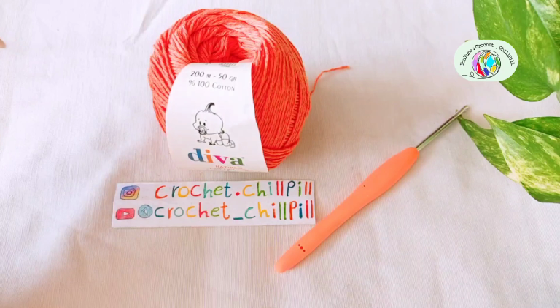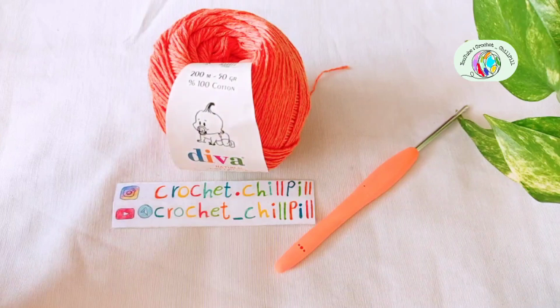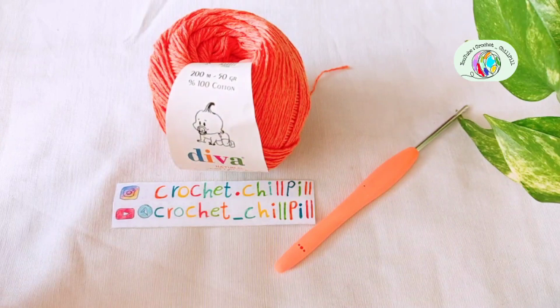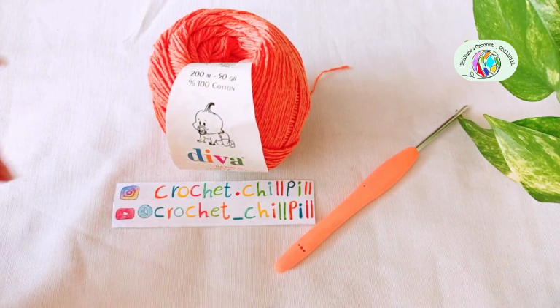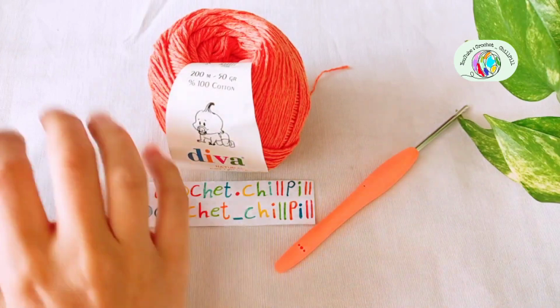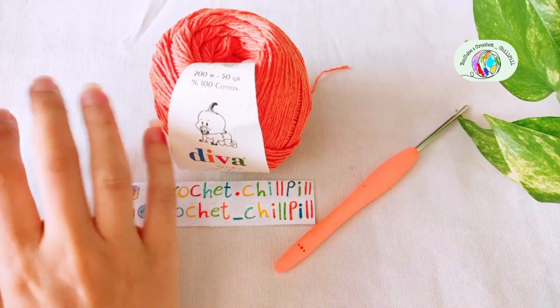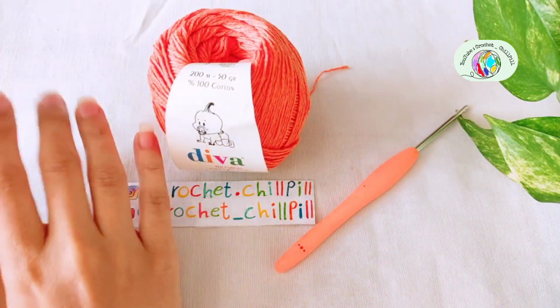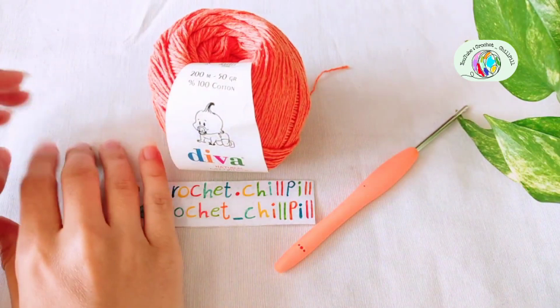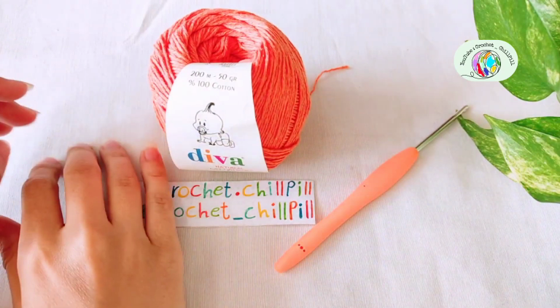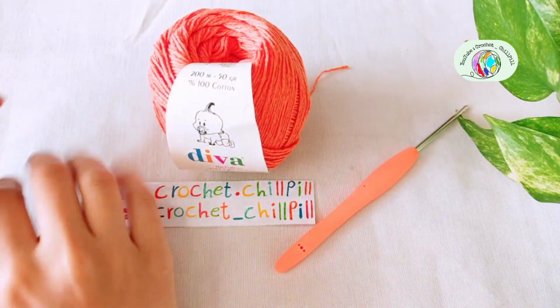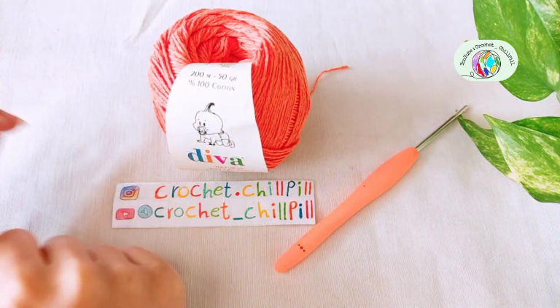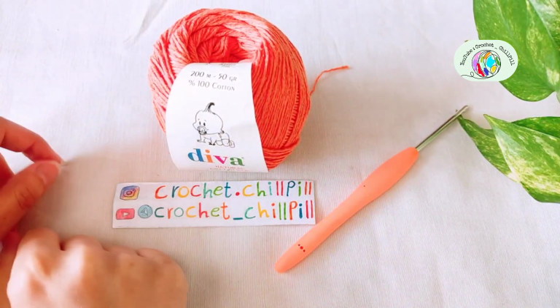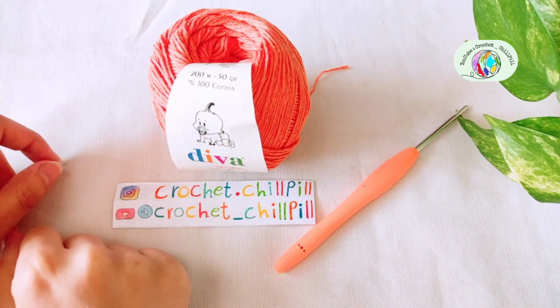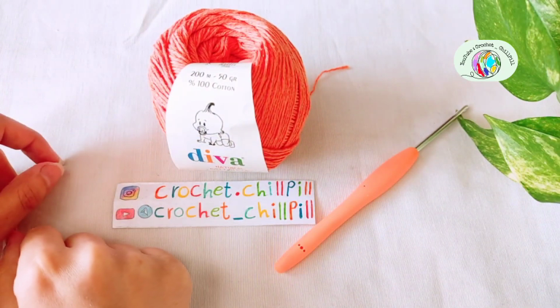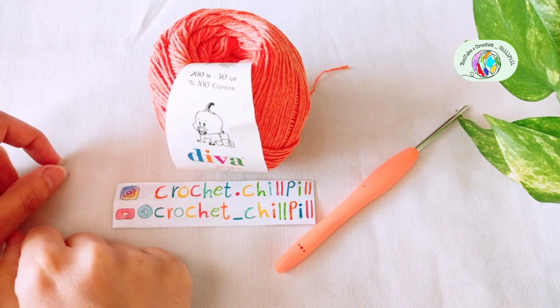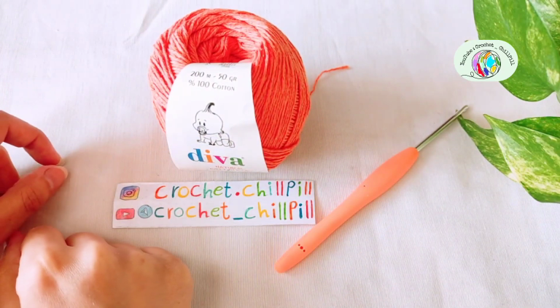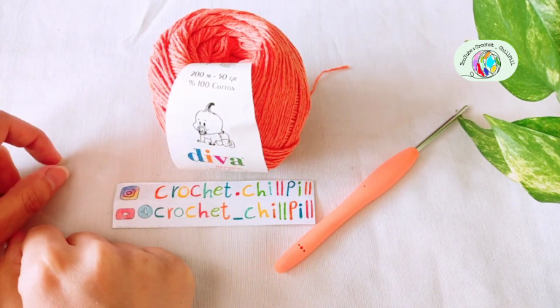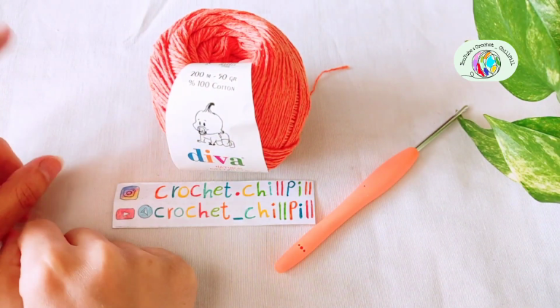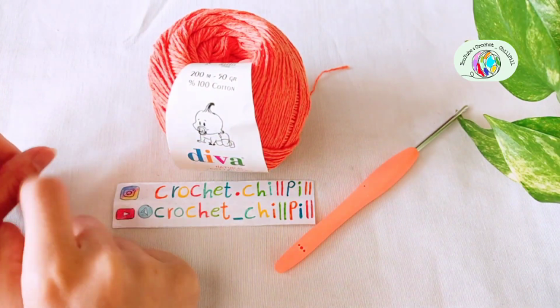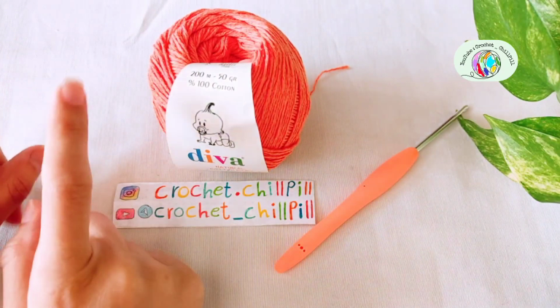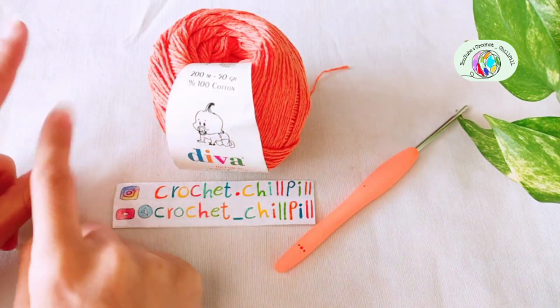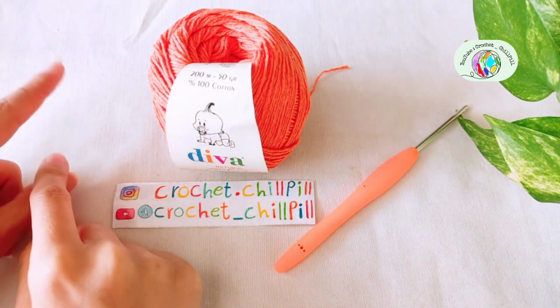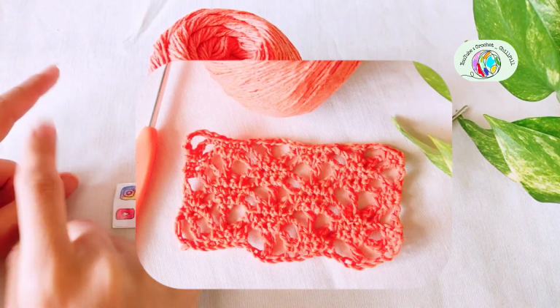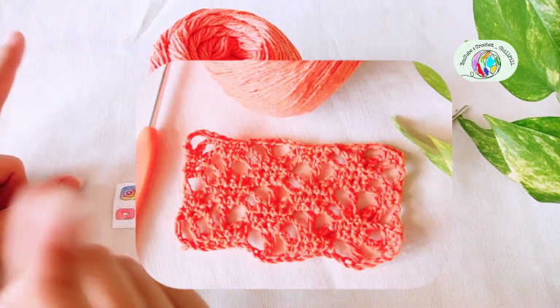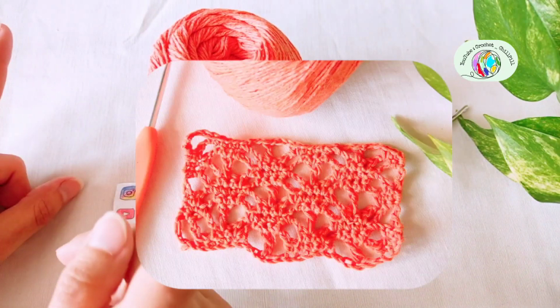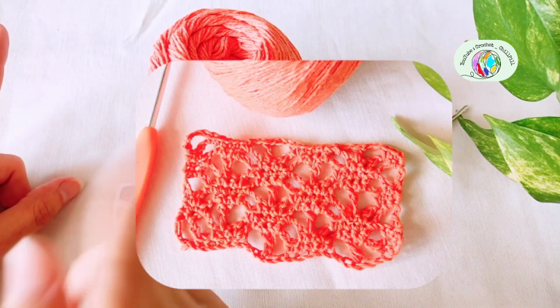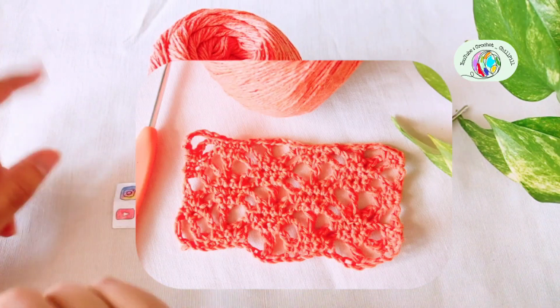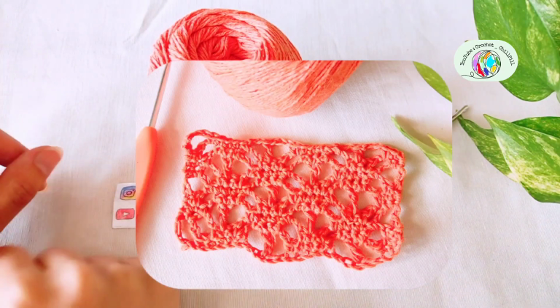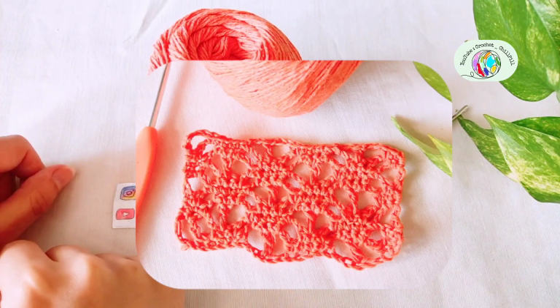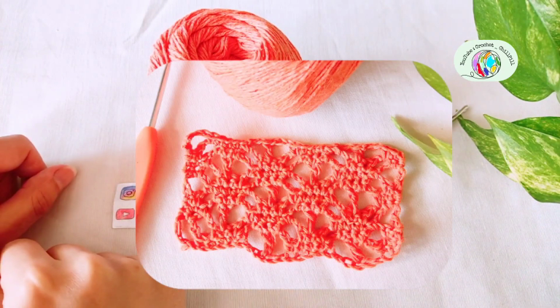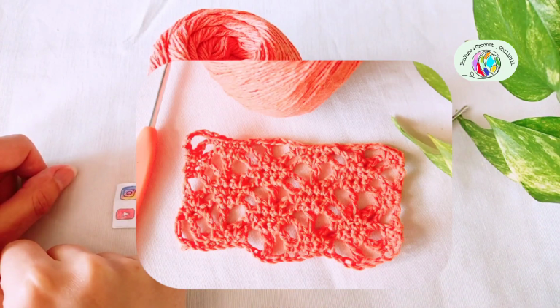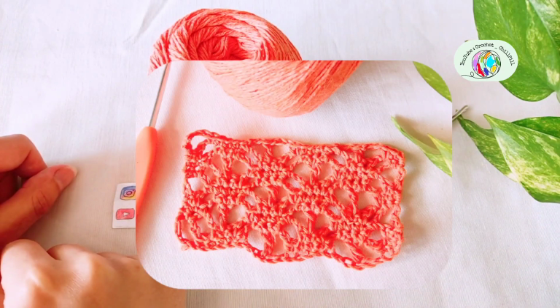Hi! This is Maryam from Crochet Tupole and today we want to learn how to crochet this beautiful pattern.